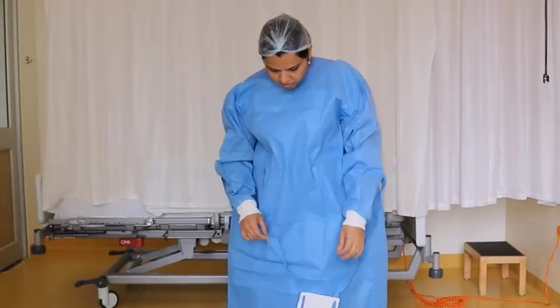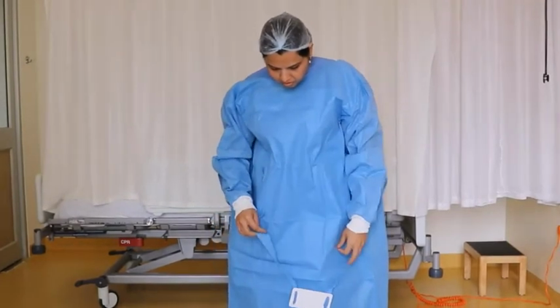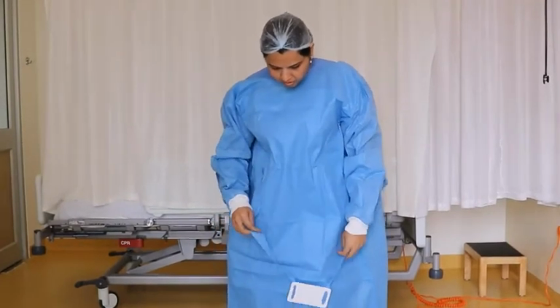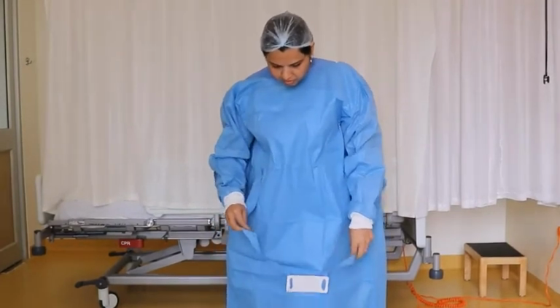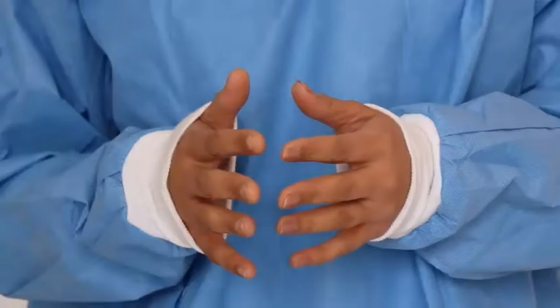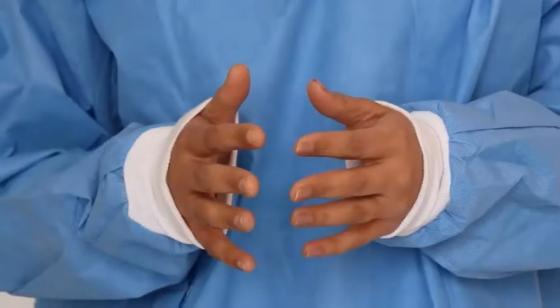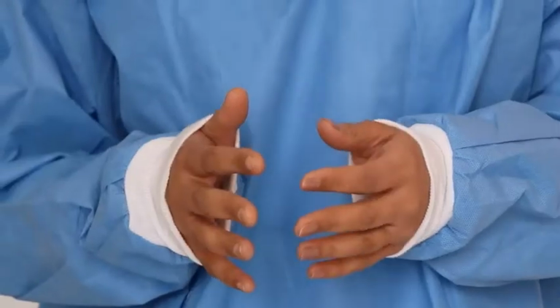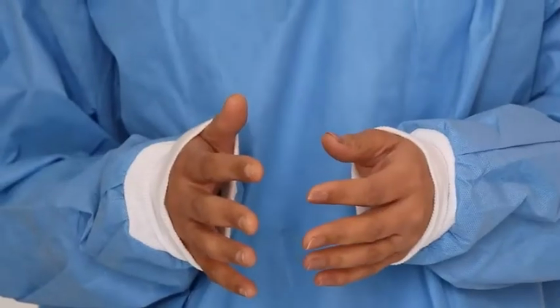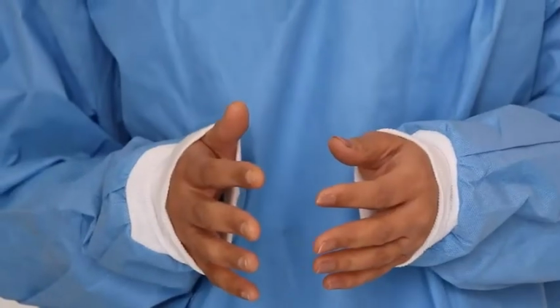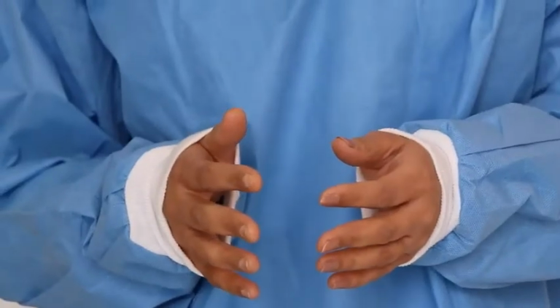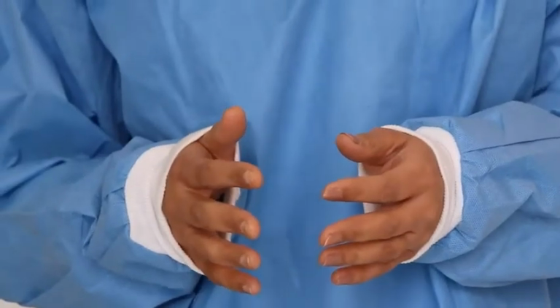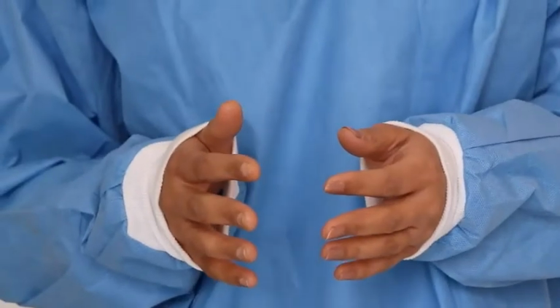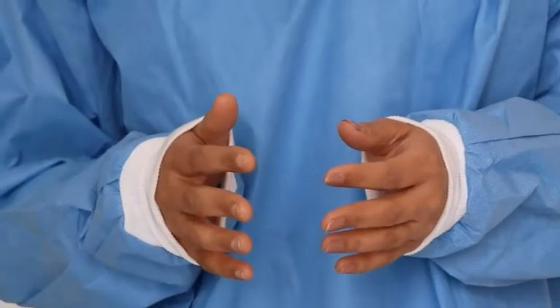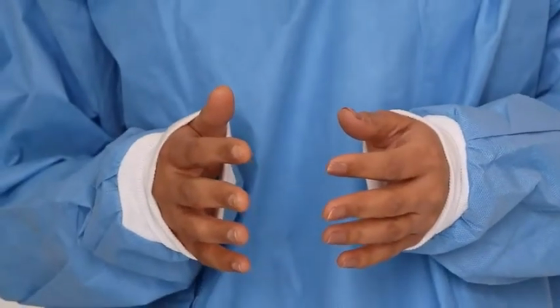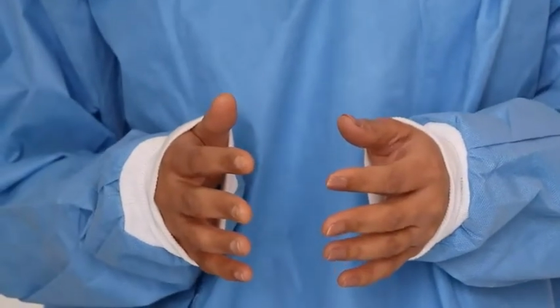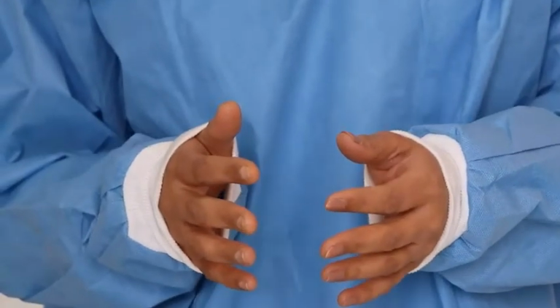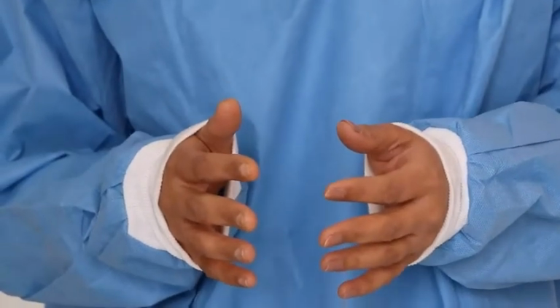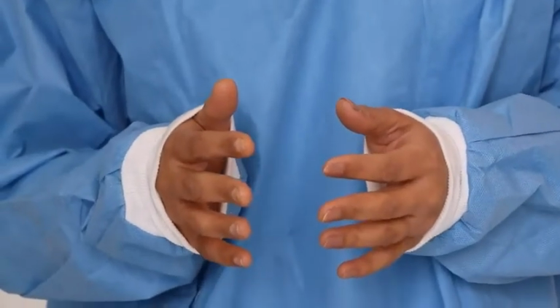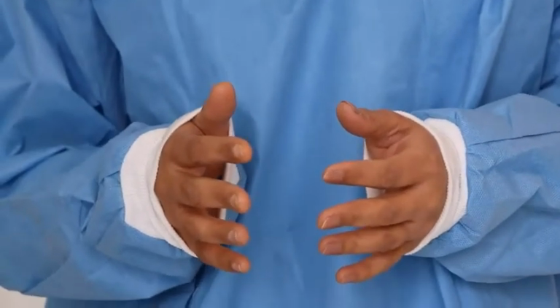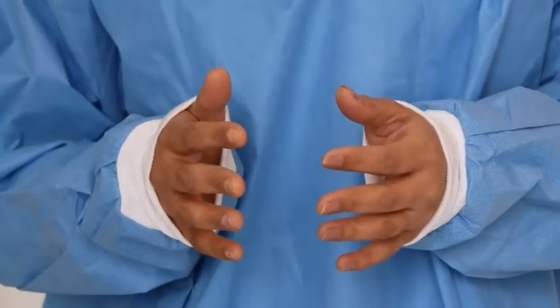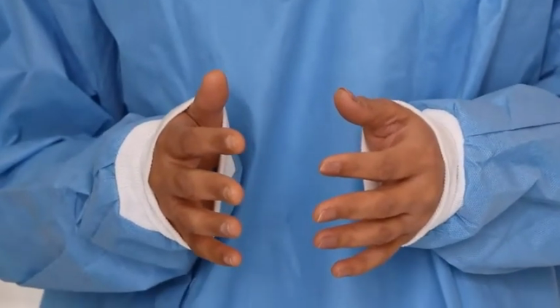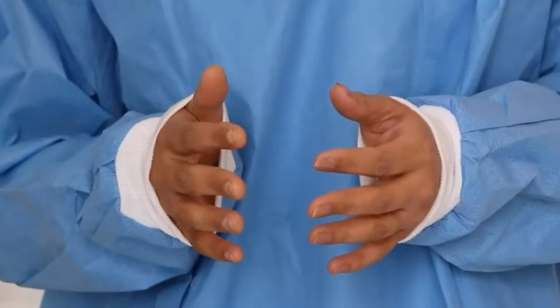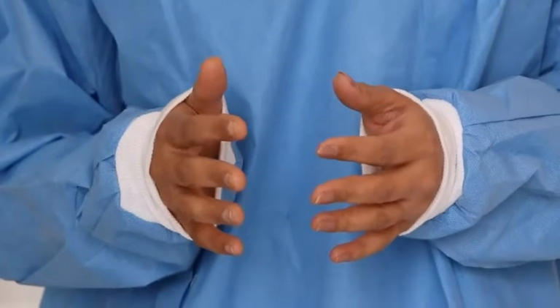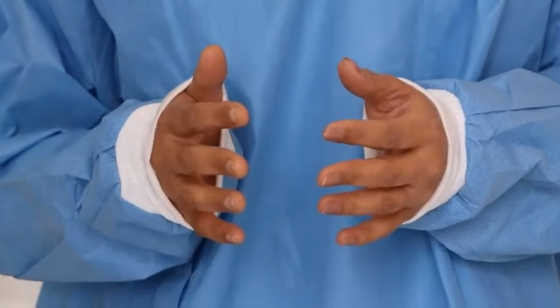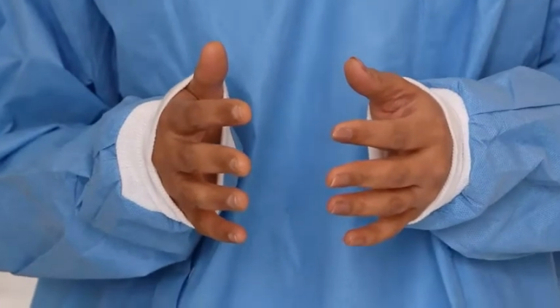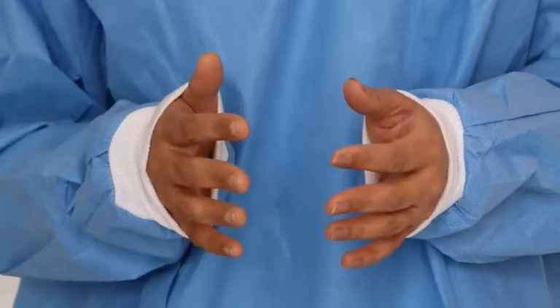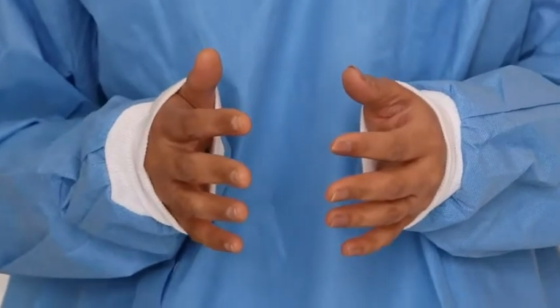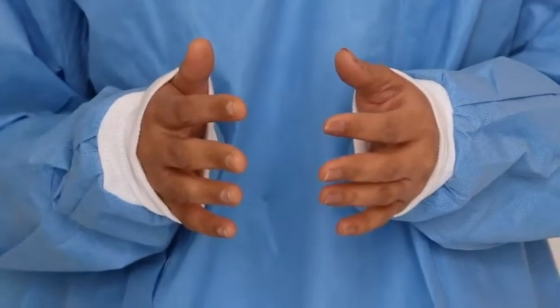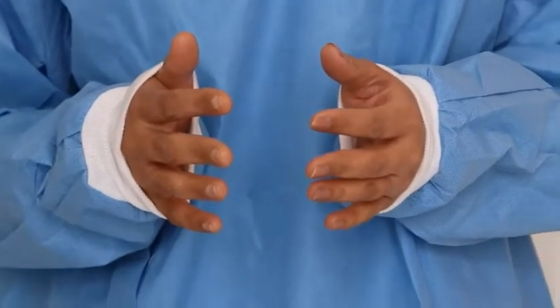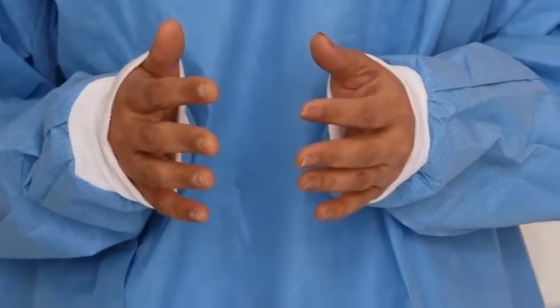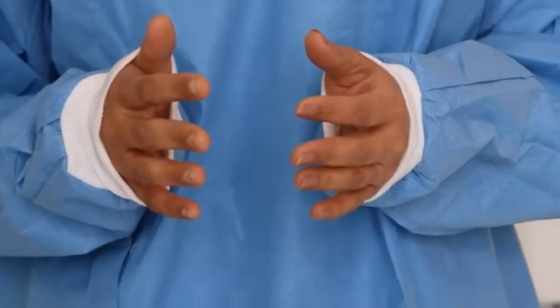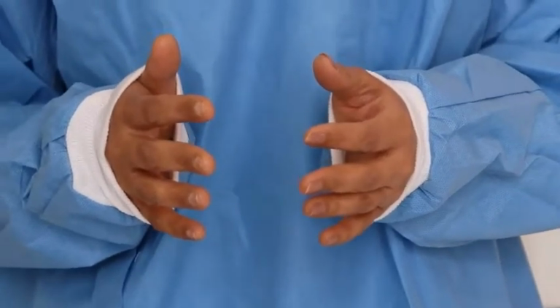Make sure your sleeves rest on your hand, not on the wrist.